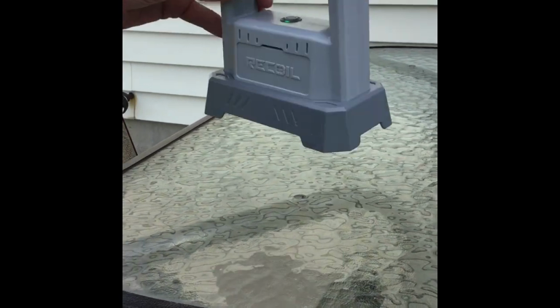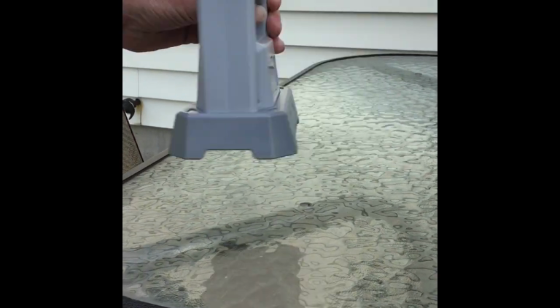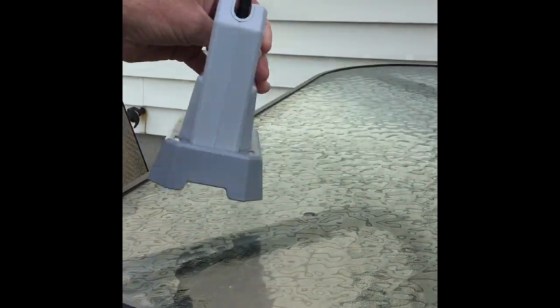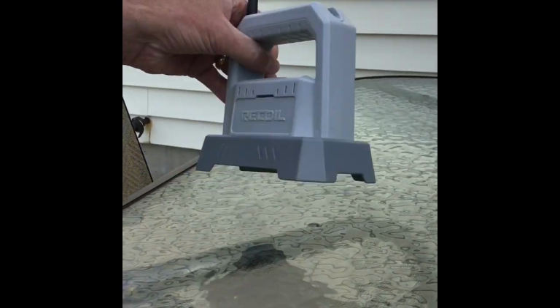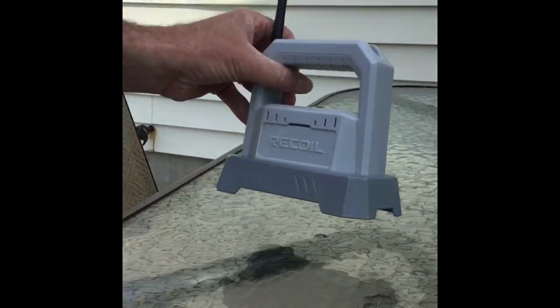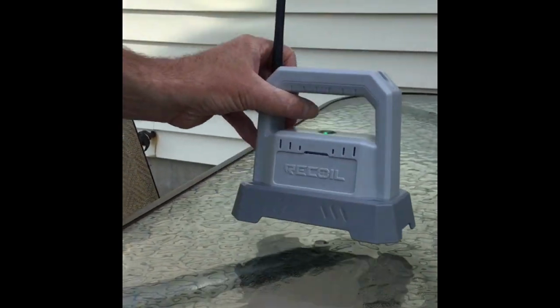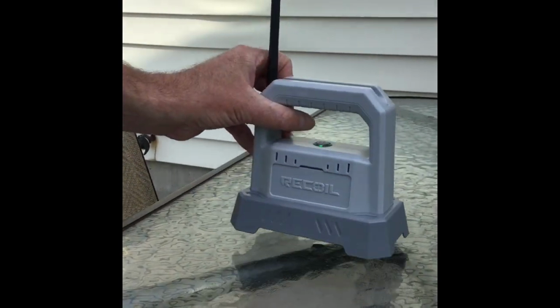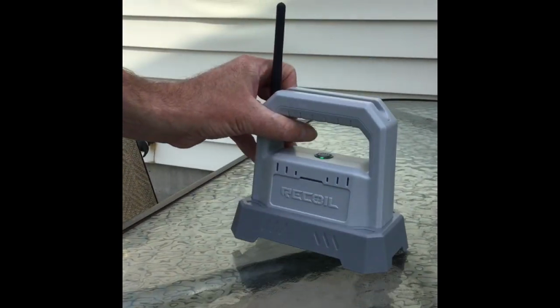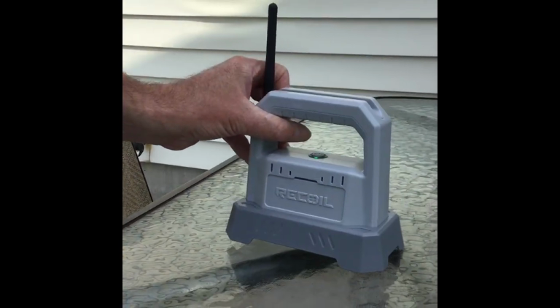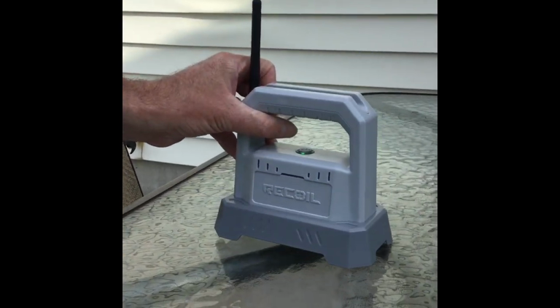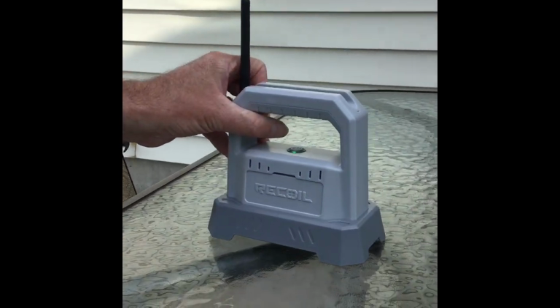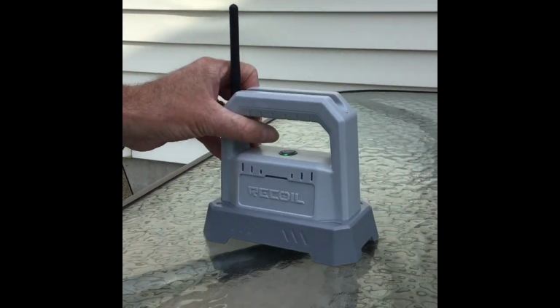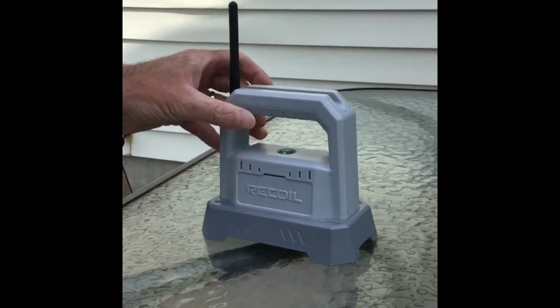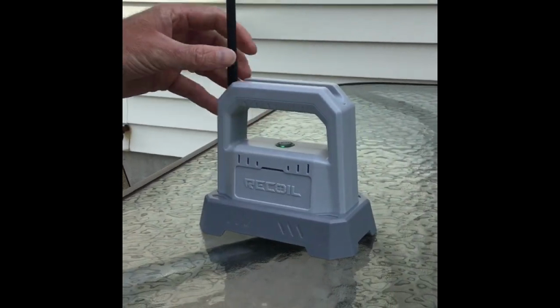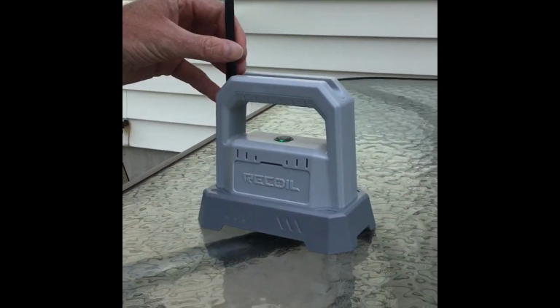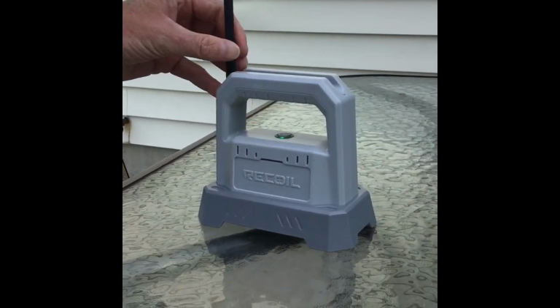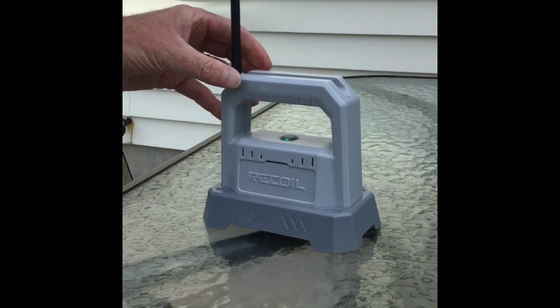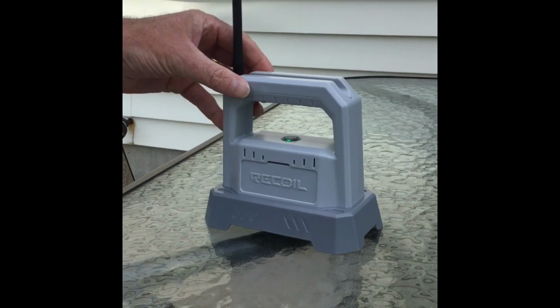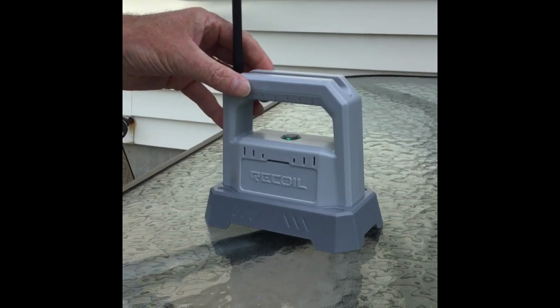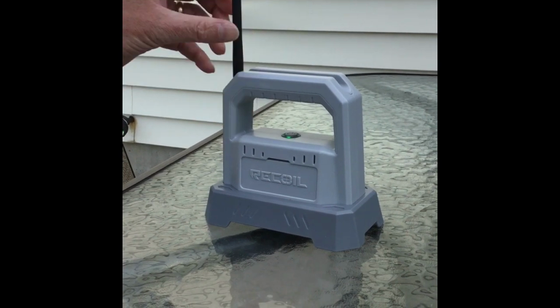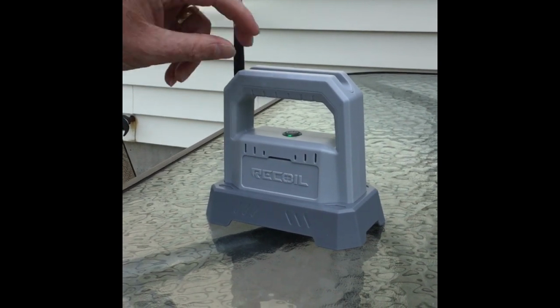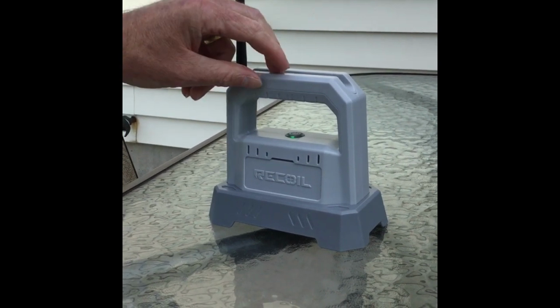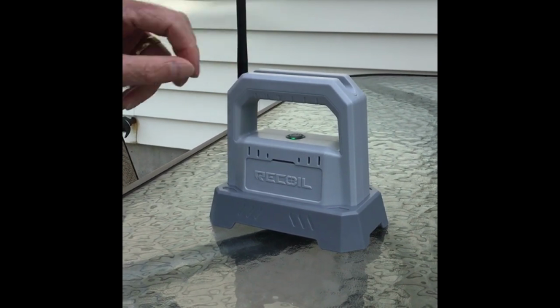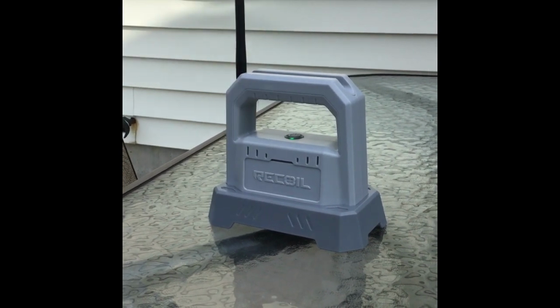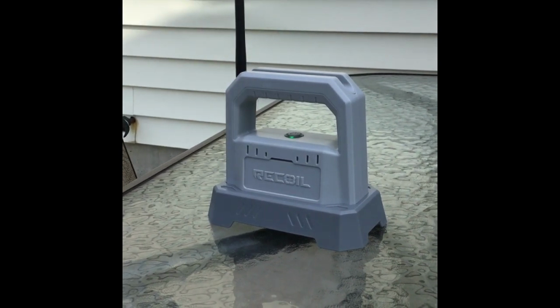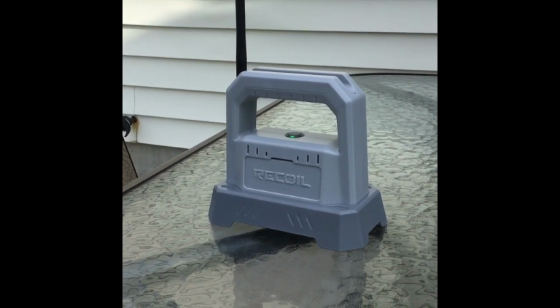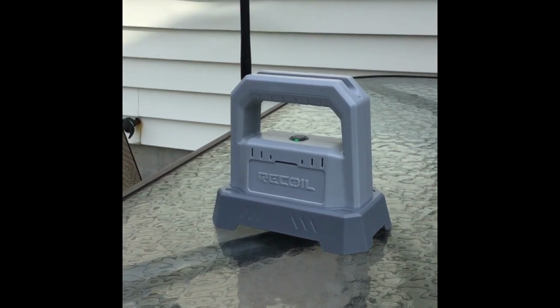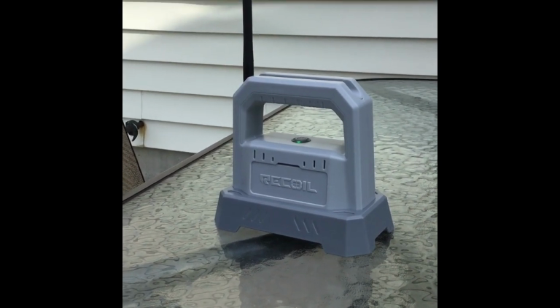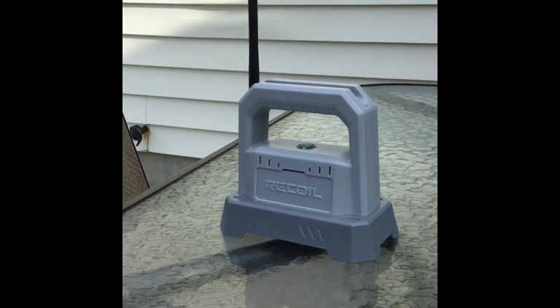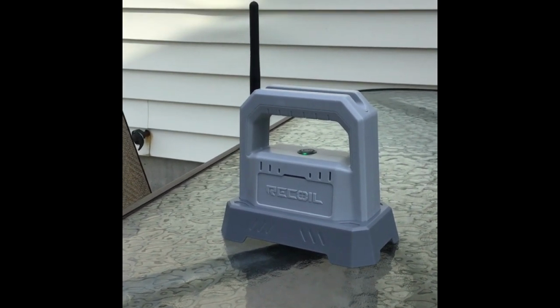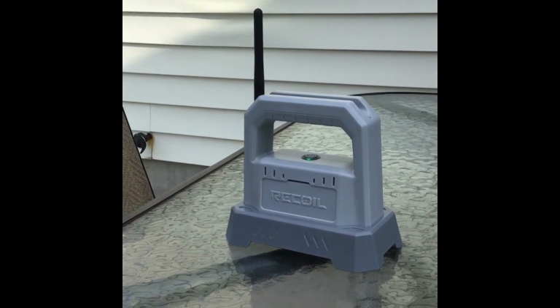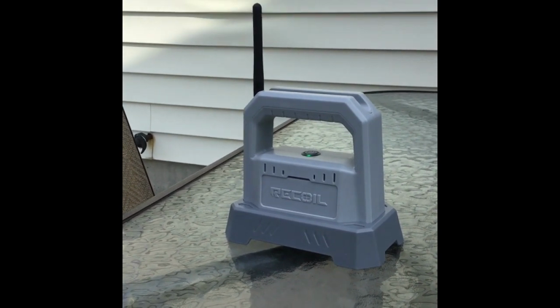So we're going to try that. I didn't see any good videos on YouTube about how to do that, so we're going to check it out and see if we can't do it.